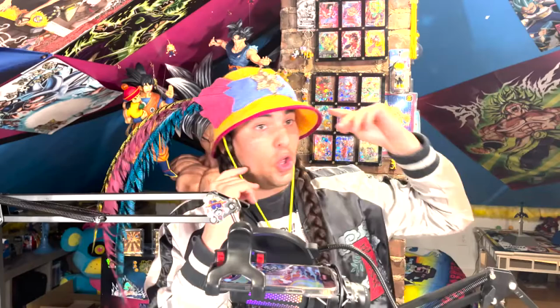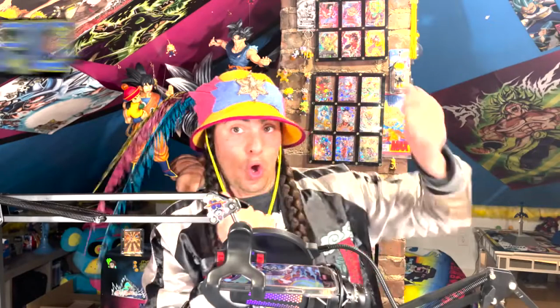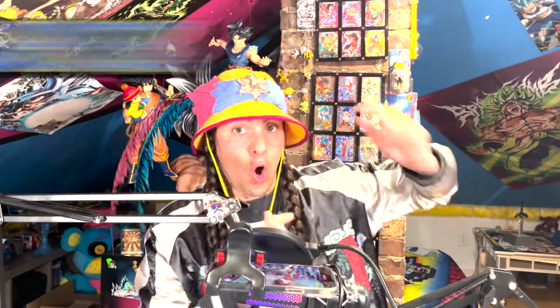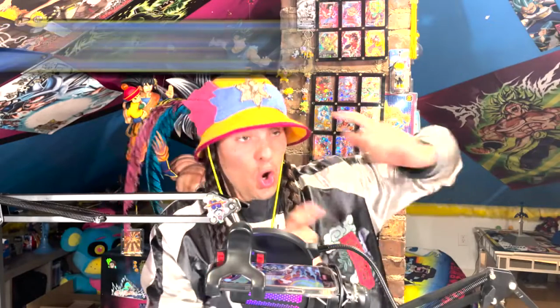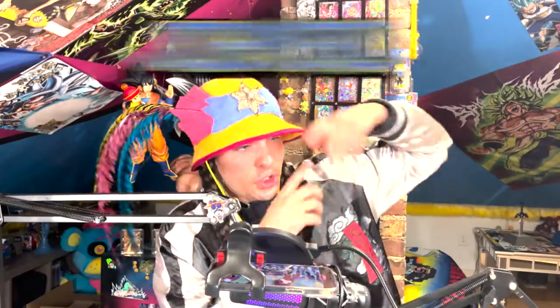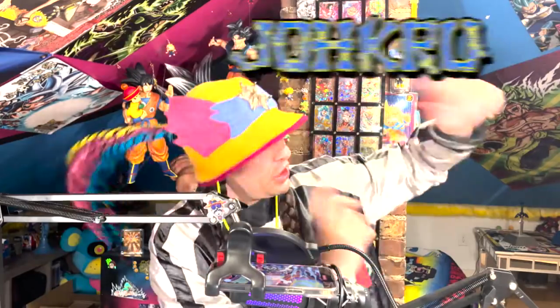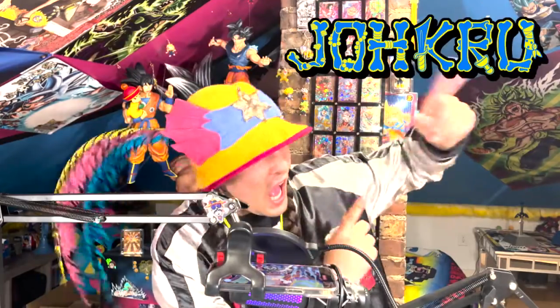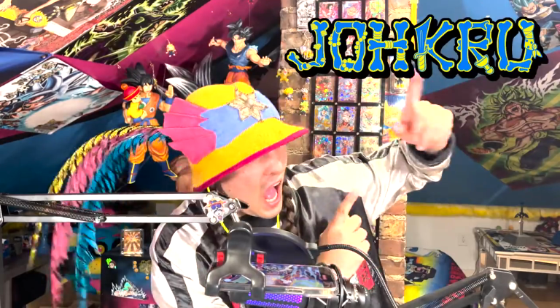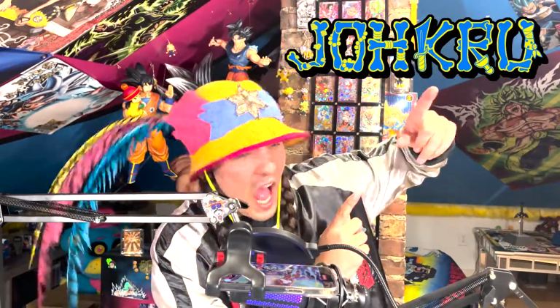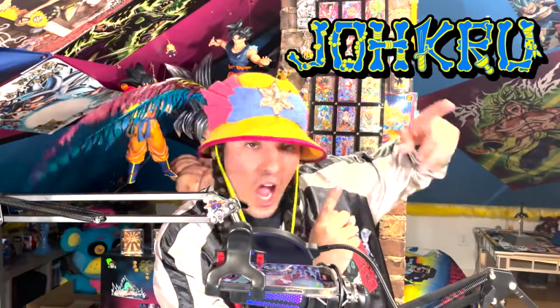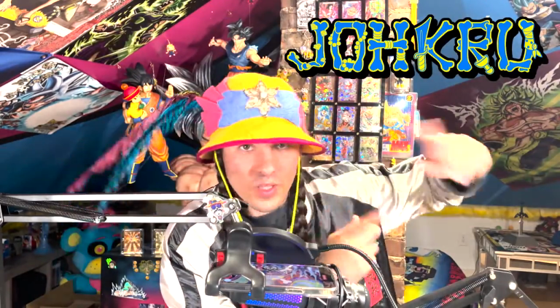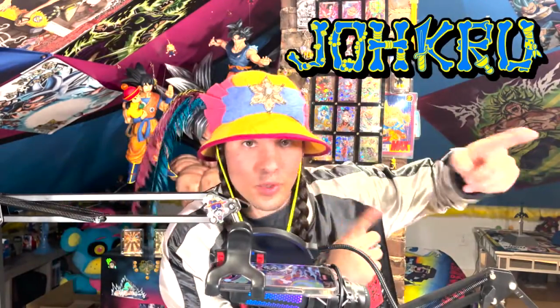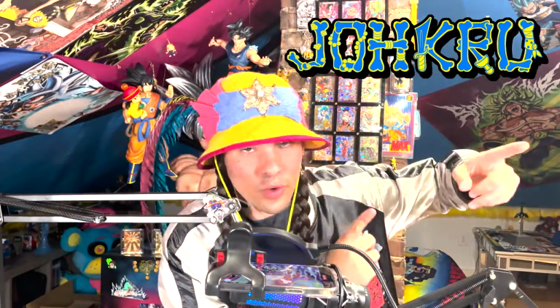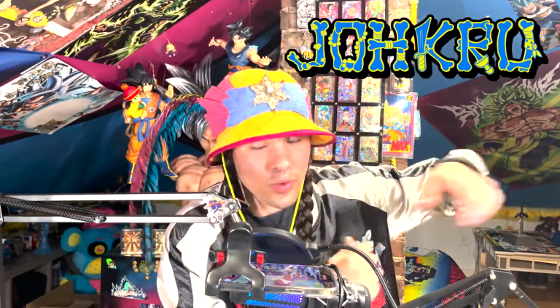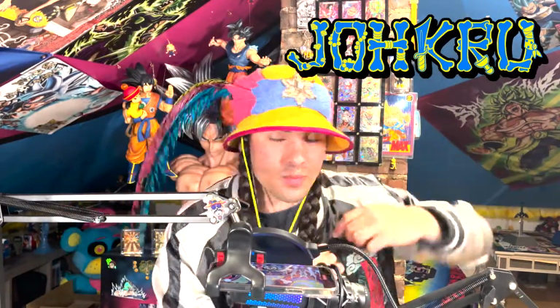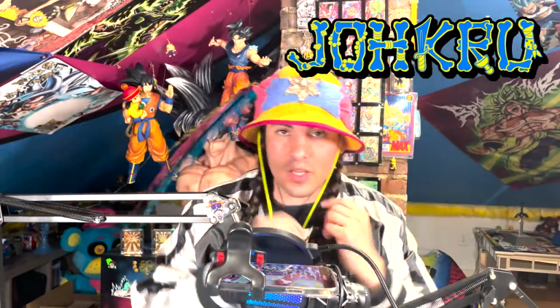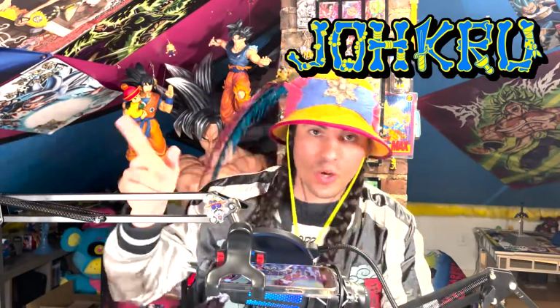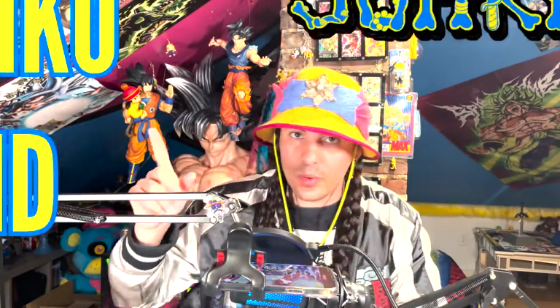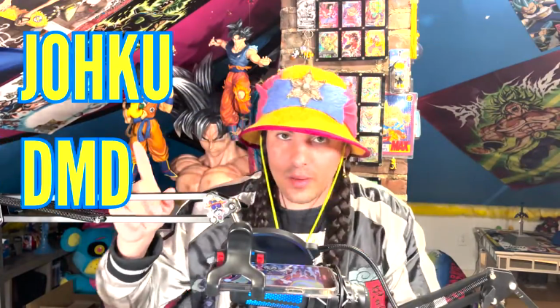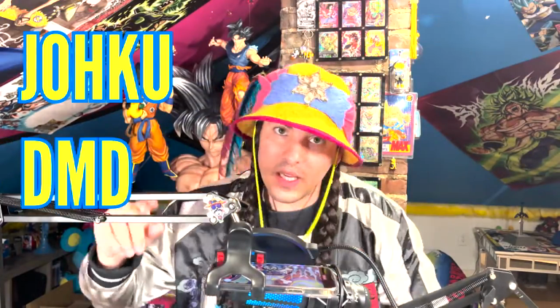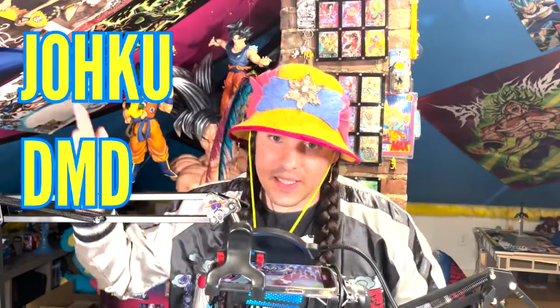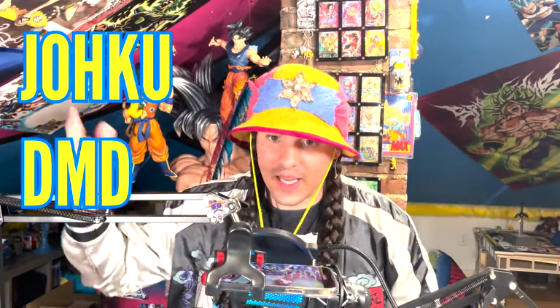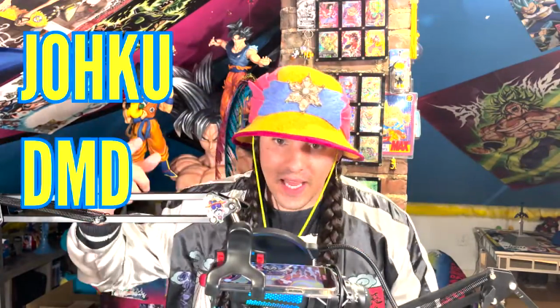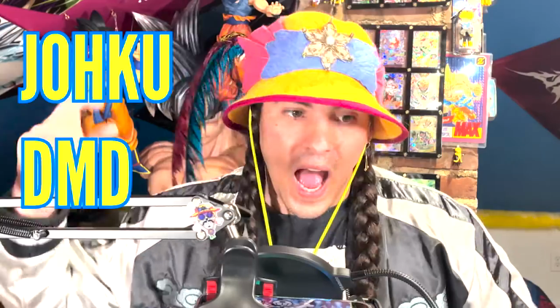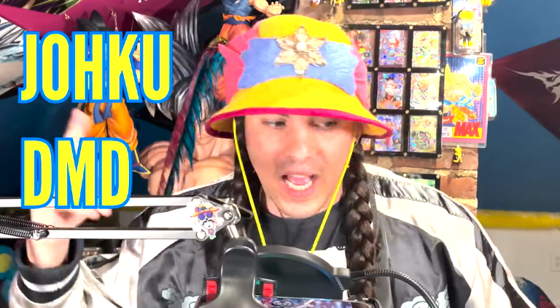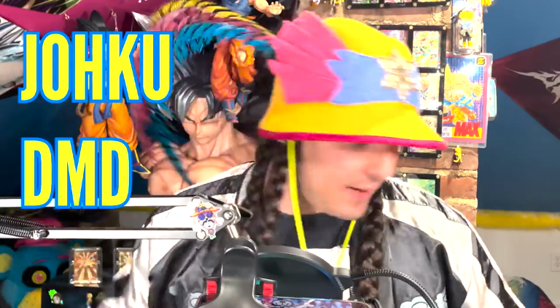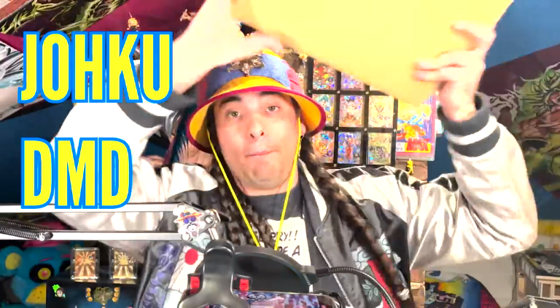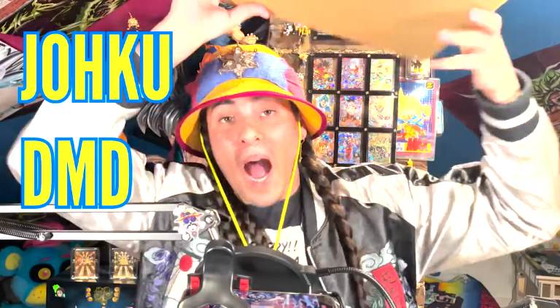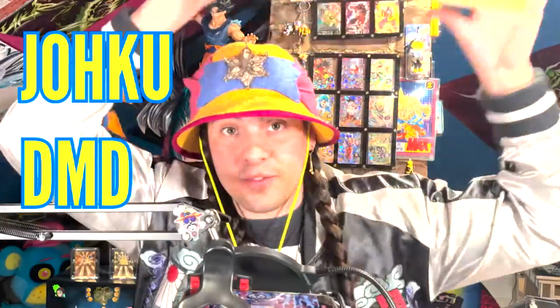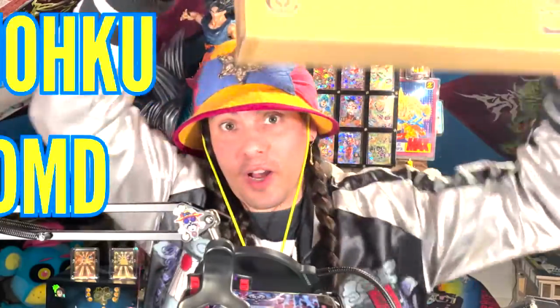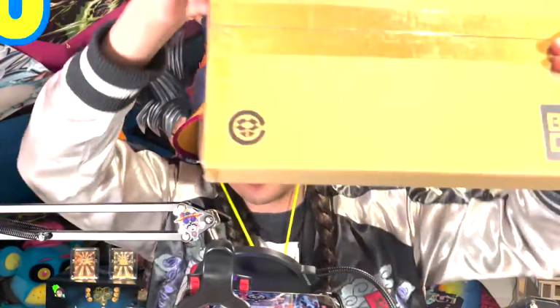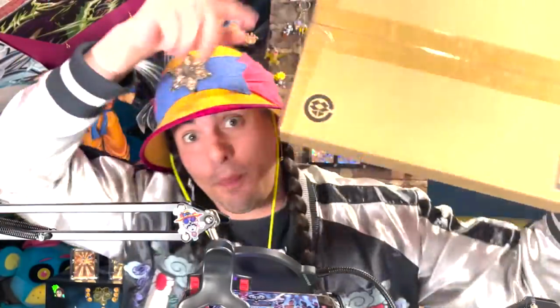Yo ho ho sha! What is up, Joe Crew? It is me, Joku DMD, and today I got a box from Japan!